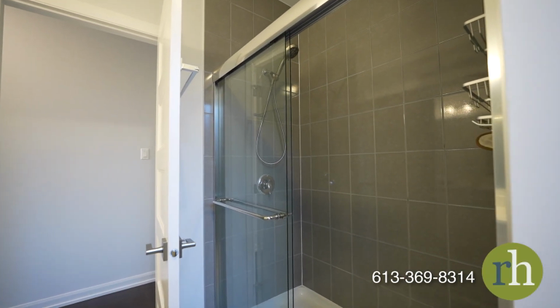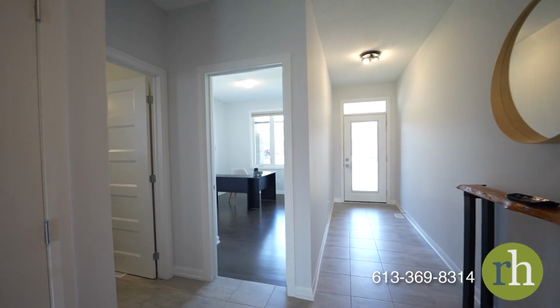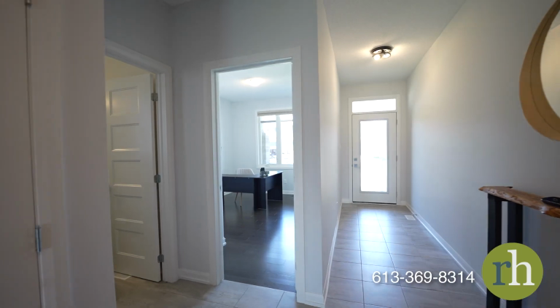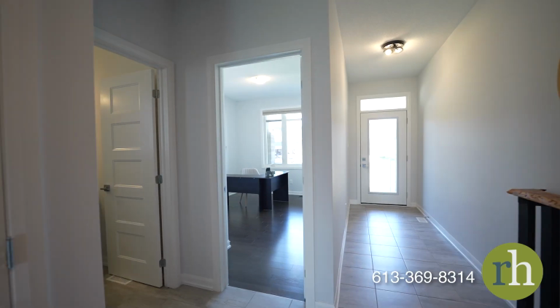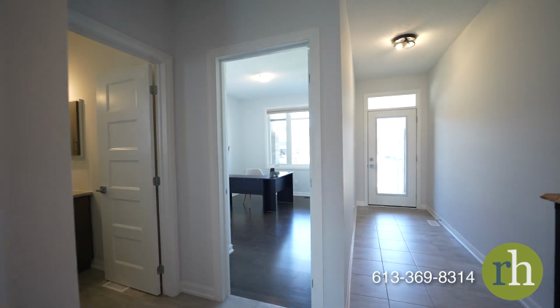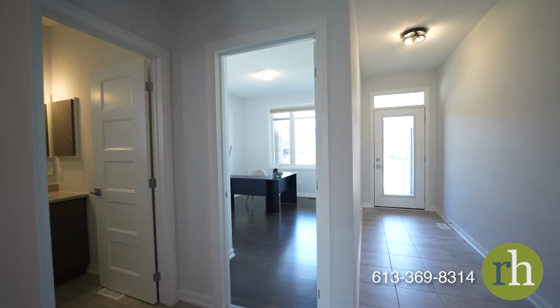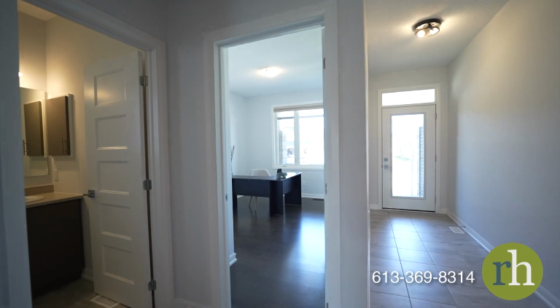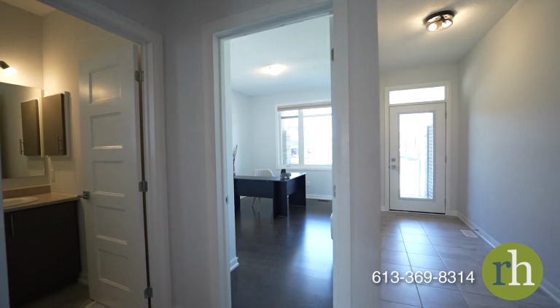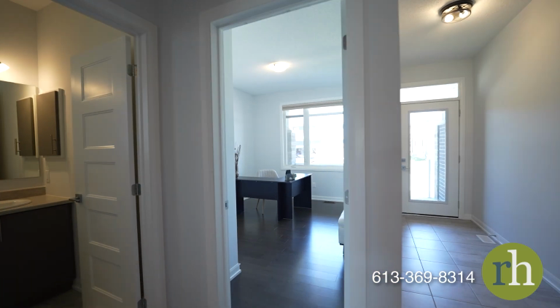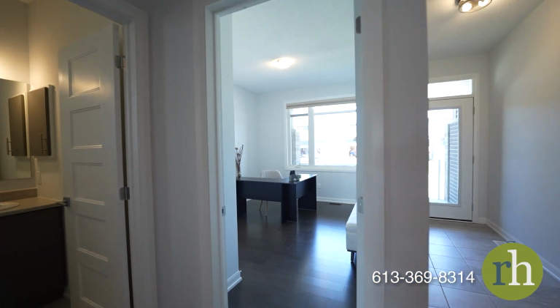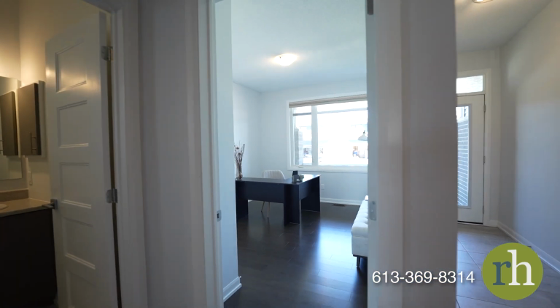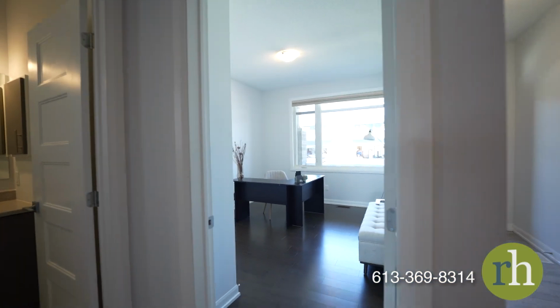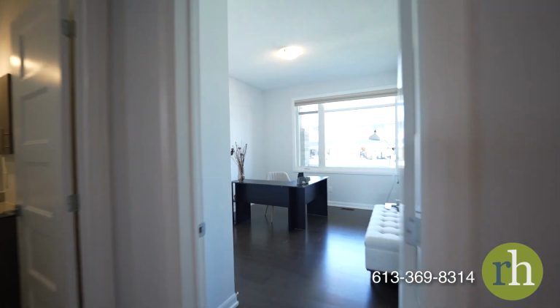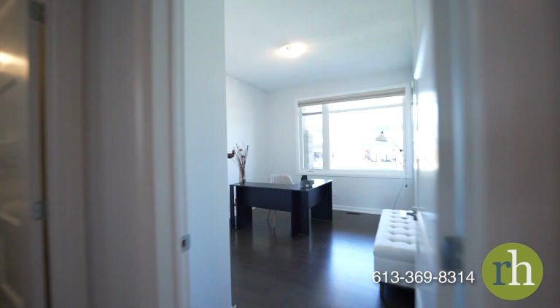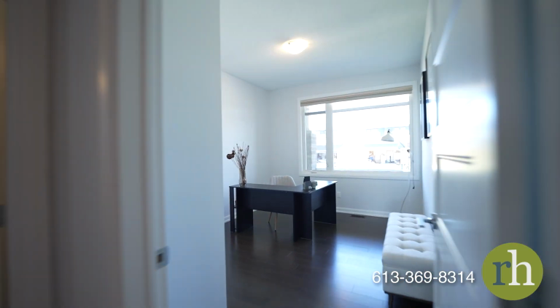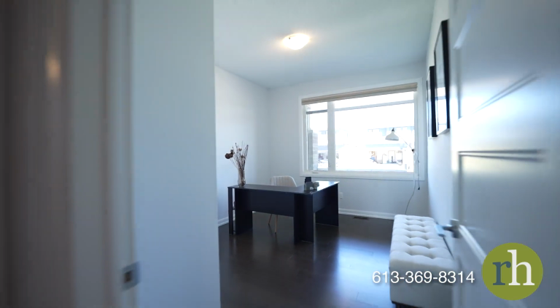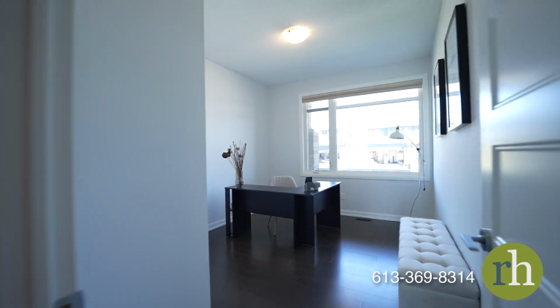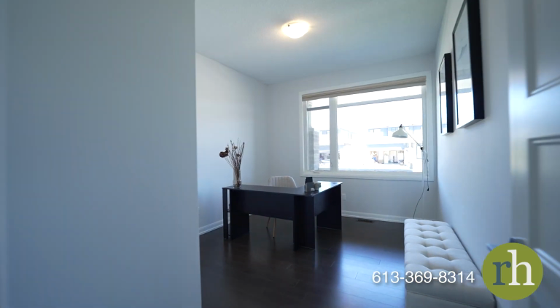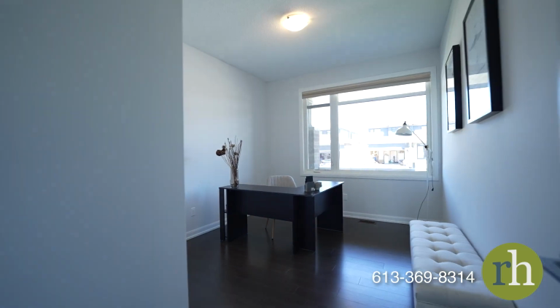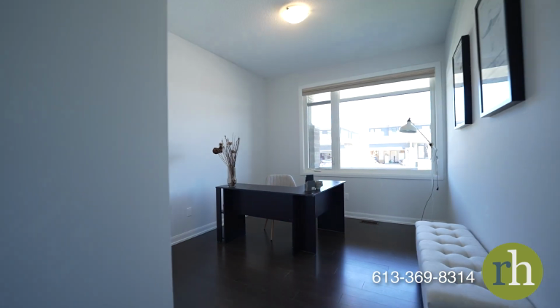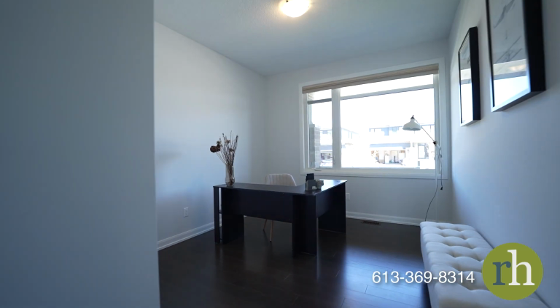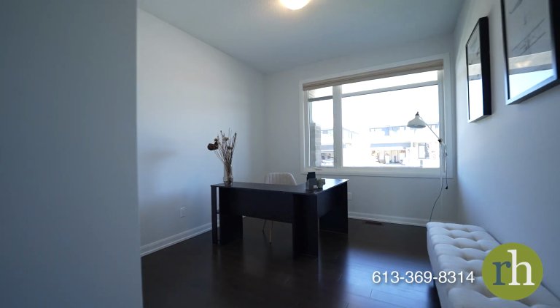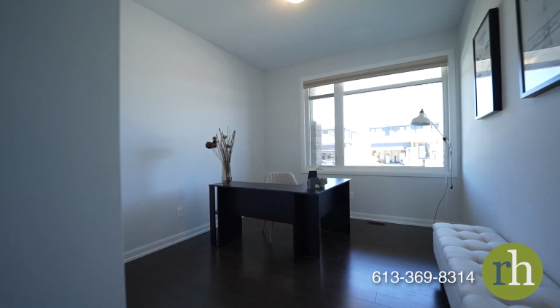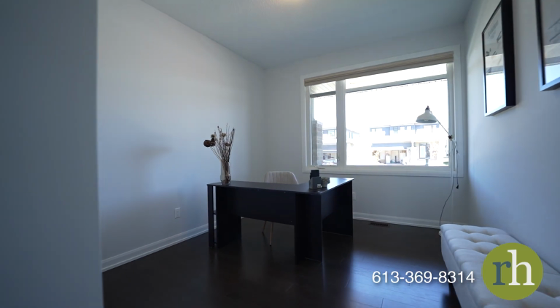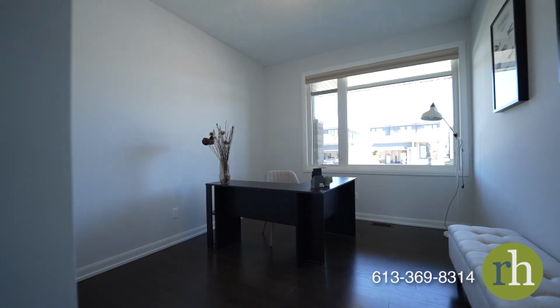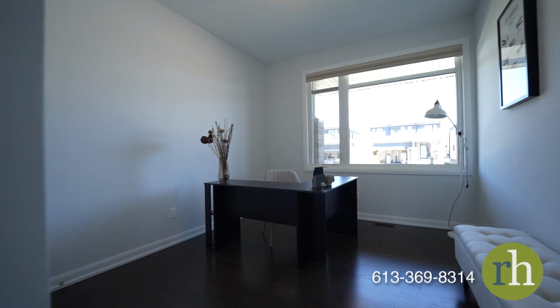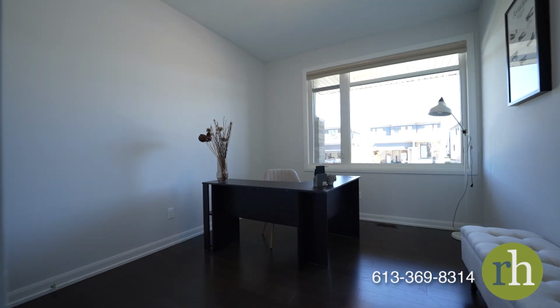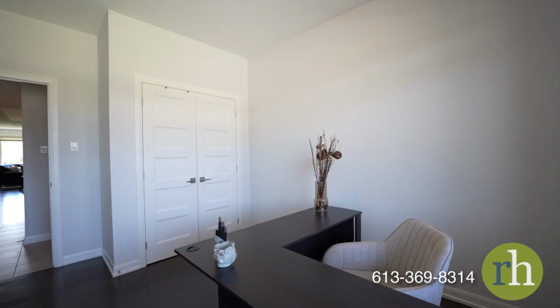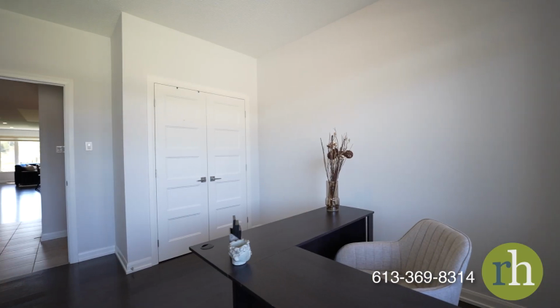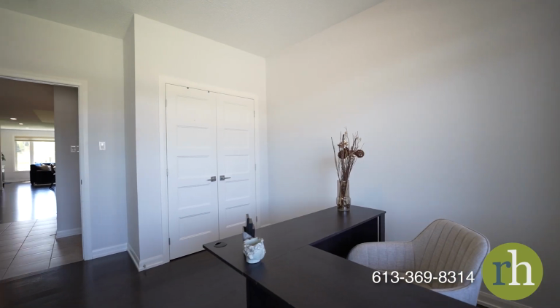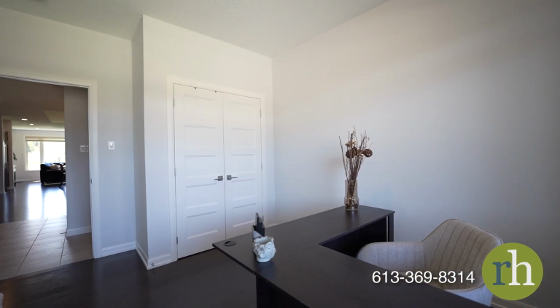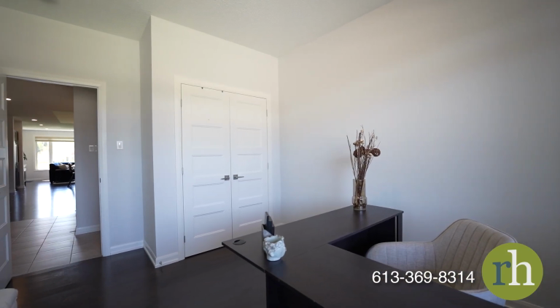The second bedroom is generously sized and features a large closet, making it ideal for guests or a home office.